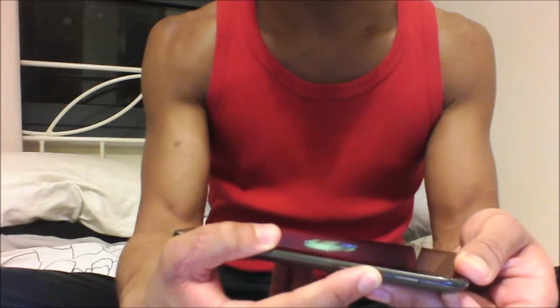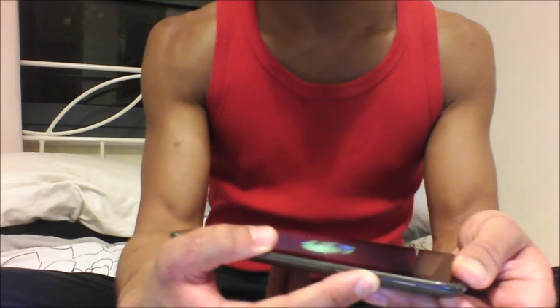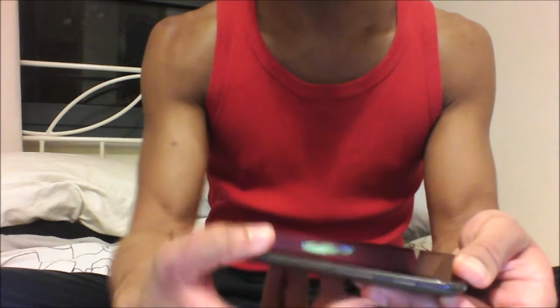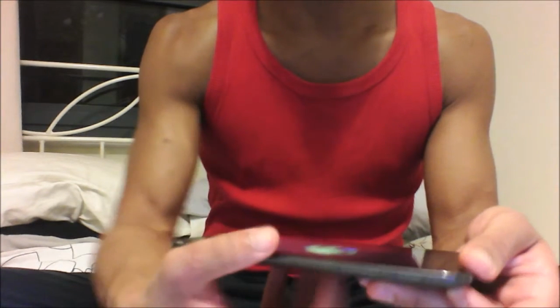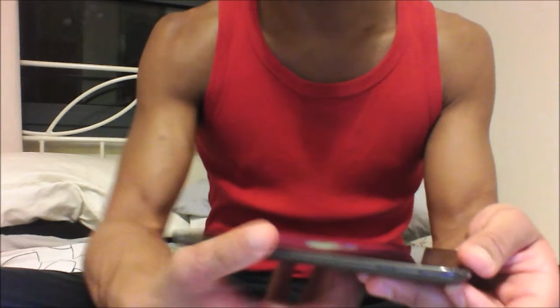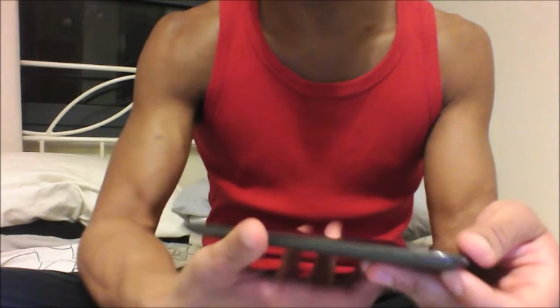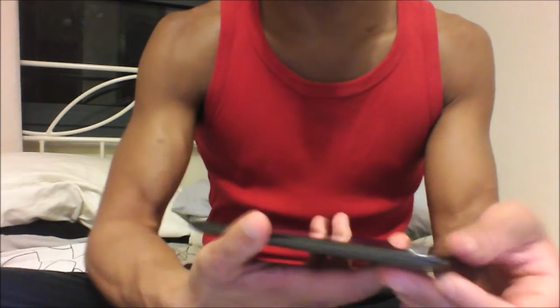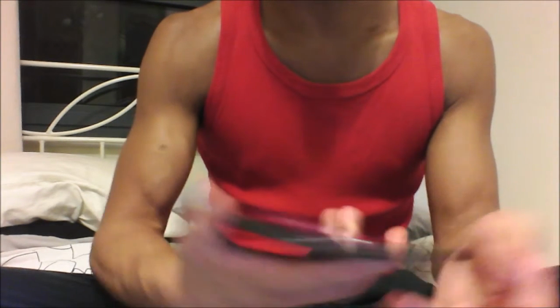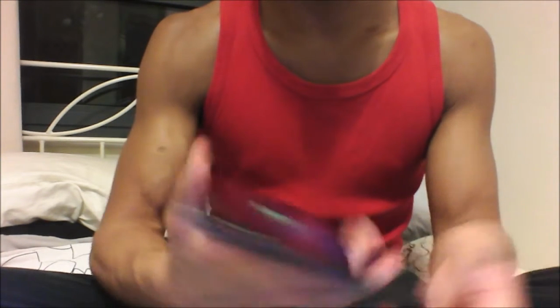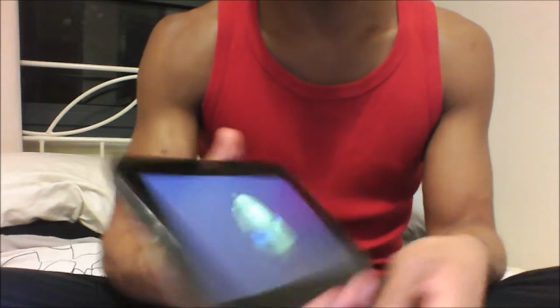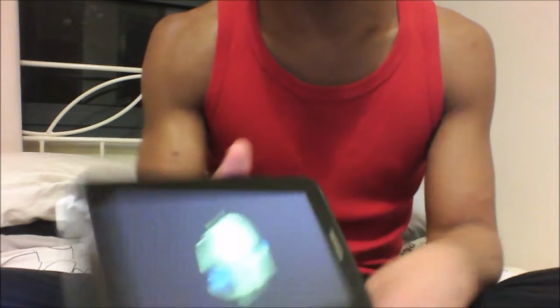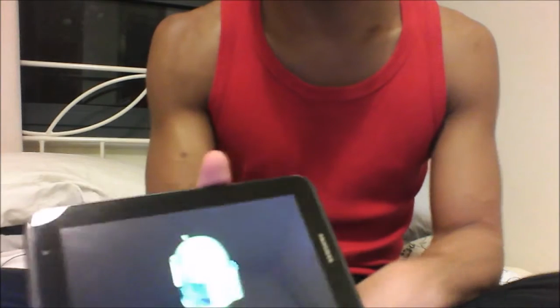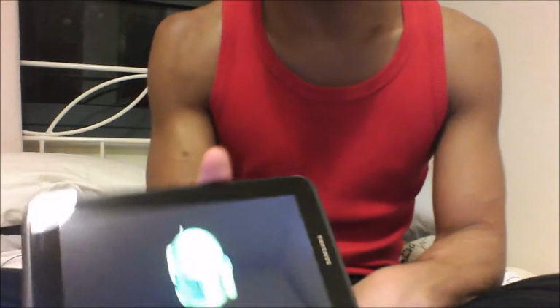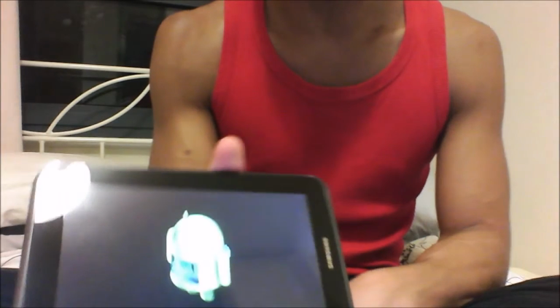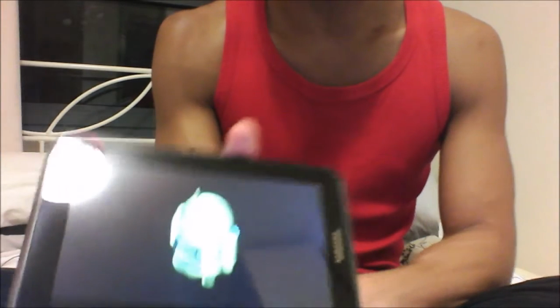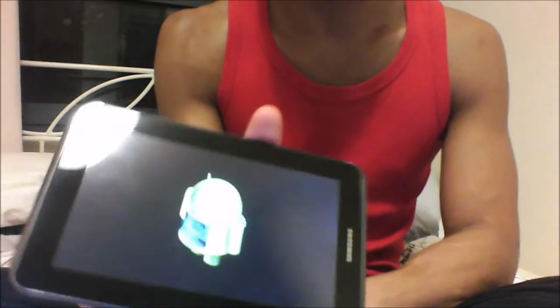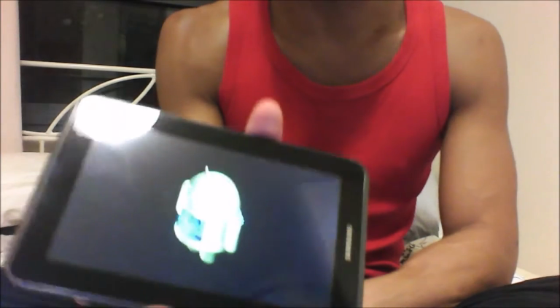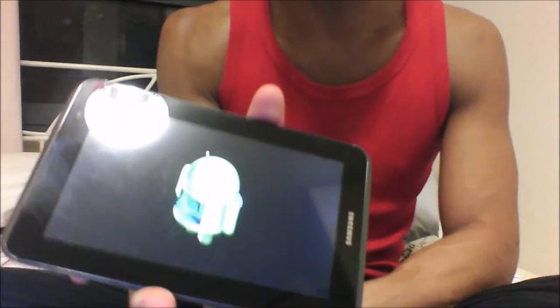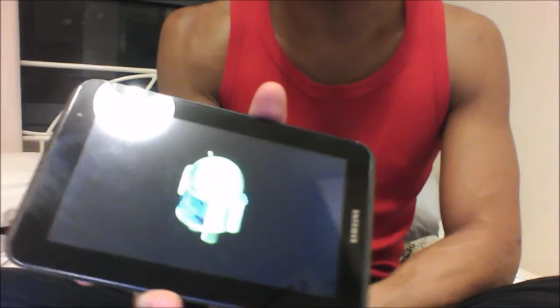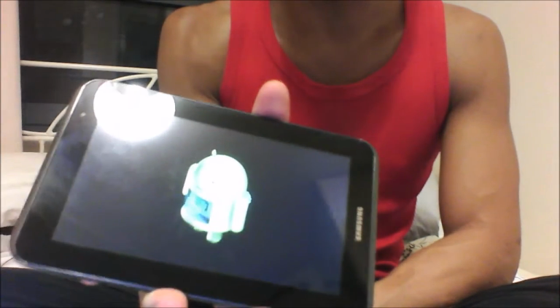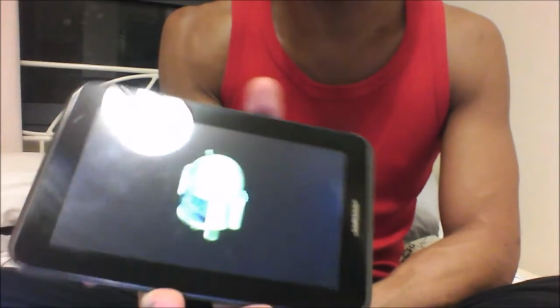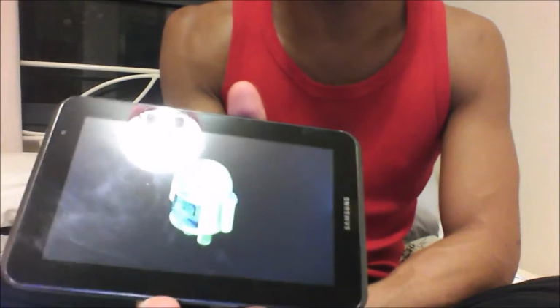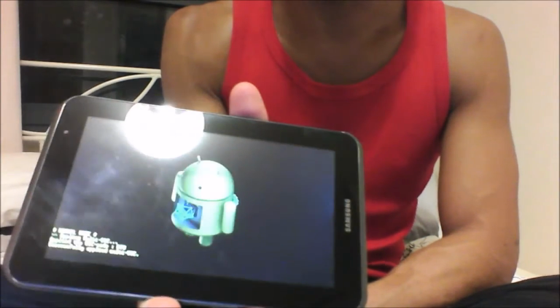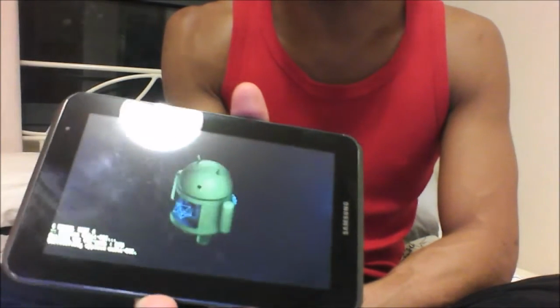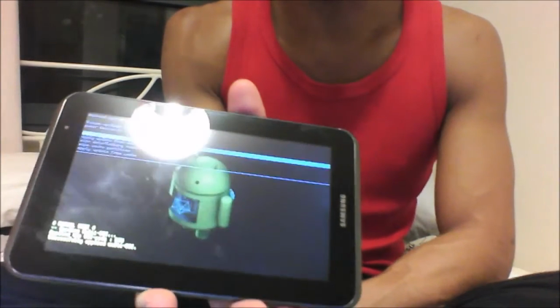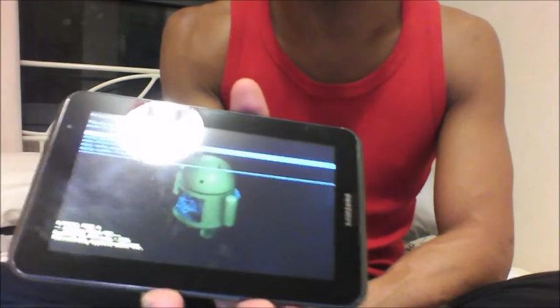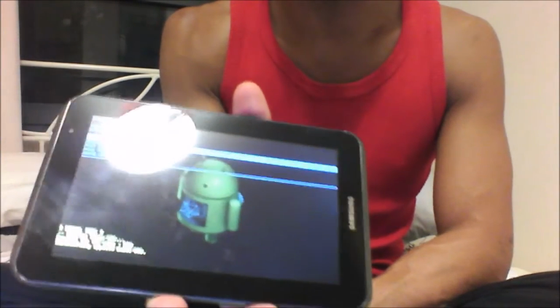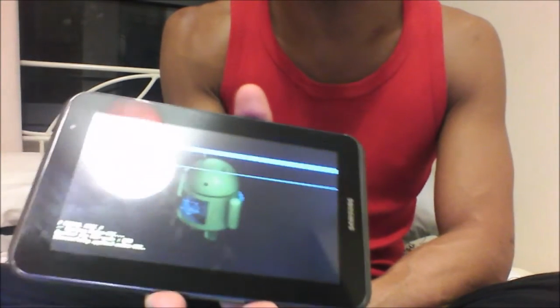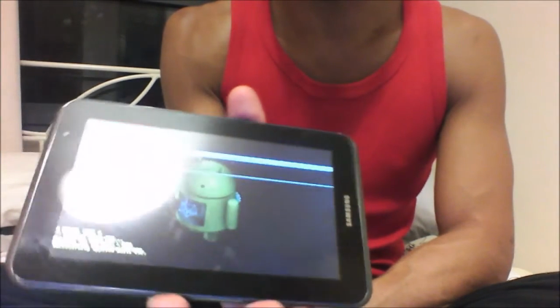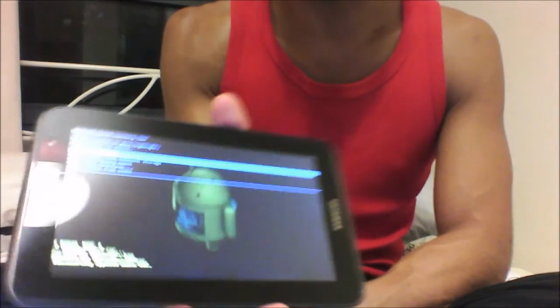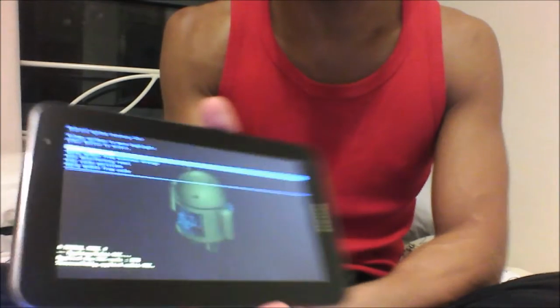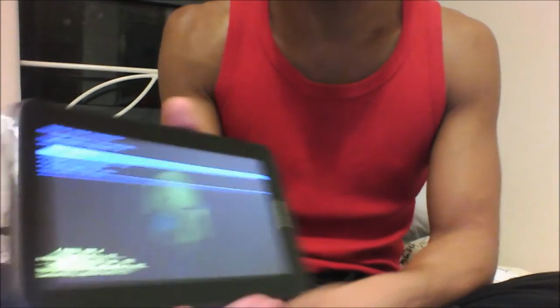An Android will appear — it will probably take about 5 seconds for the Android to appear. When that happens, let go of the volume up button.